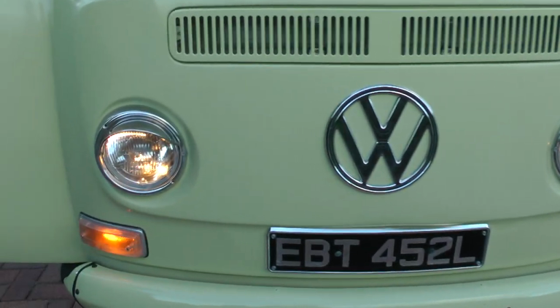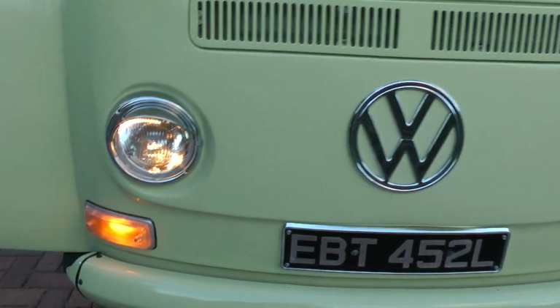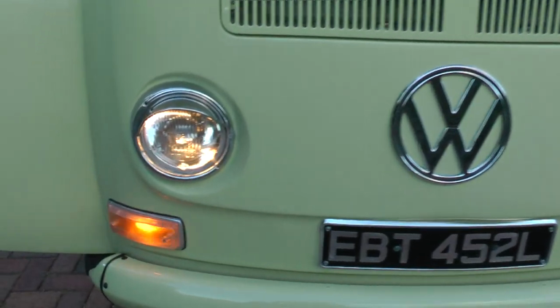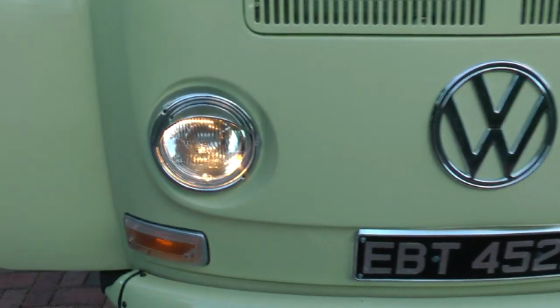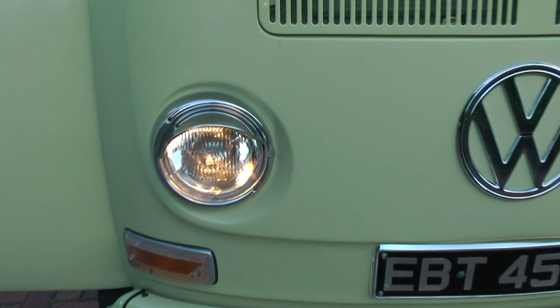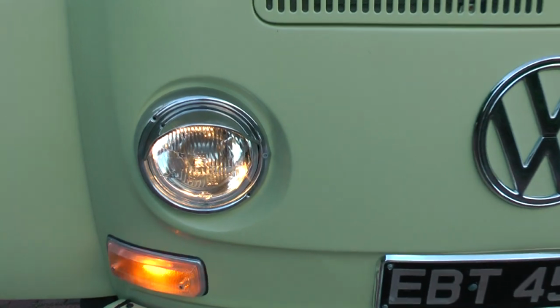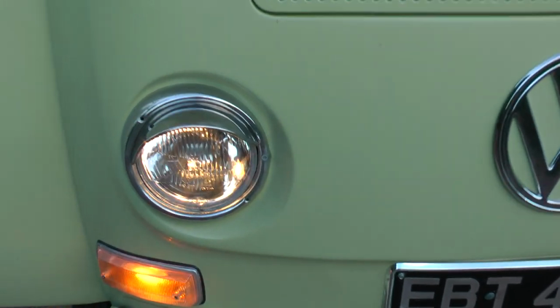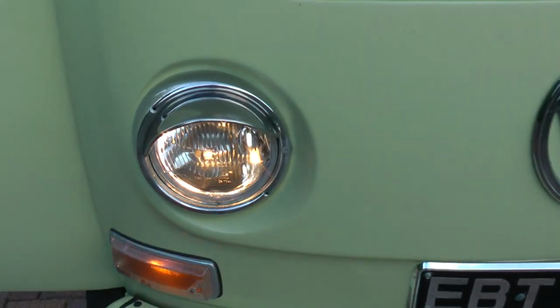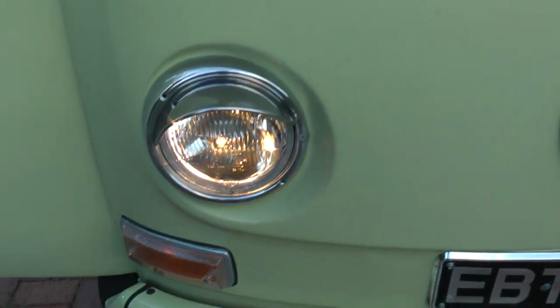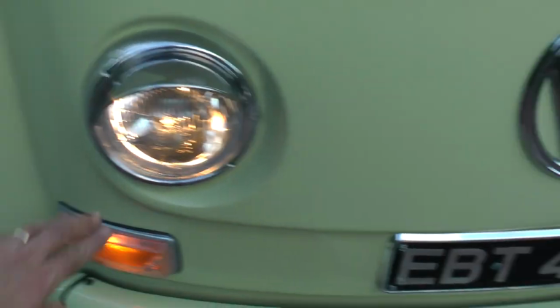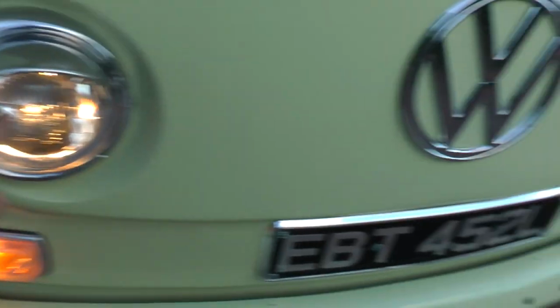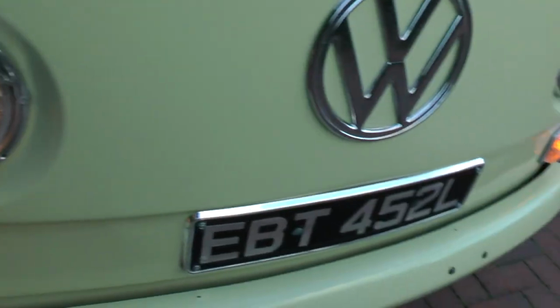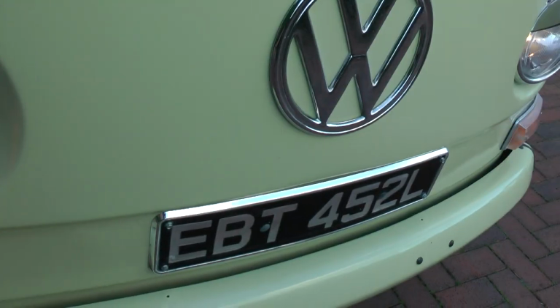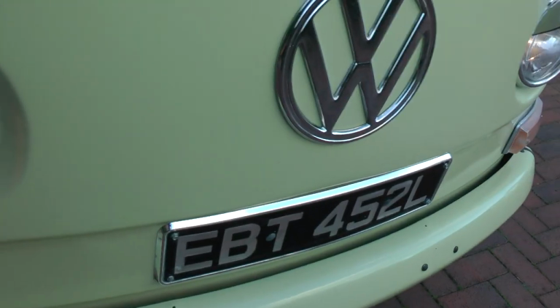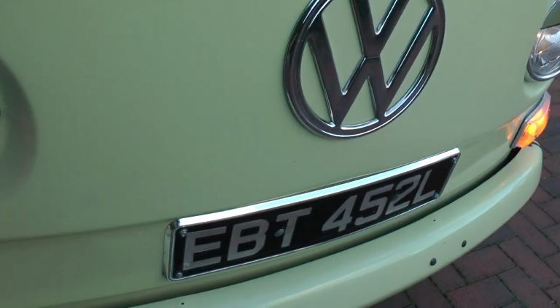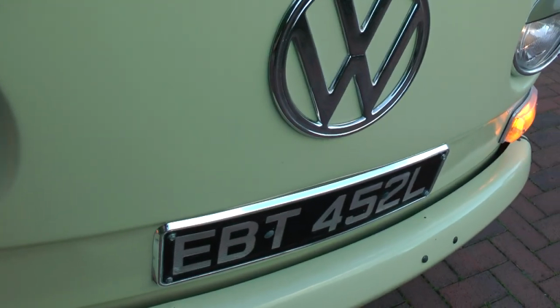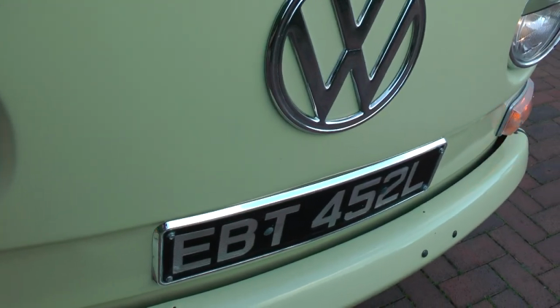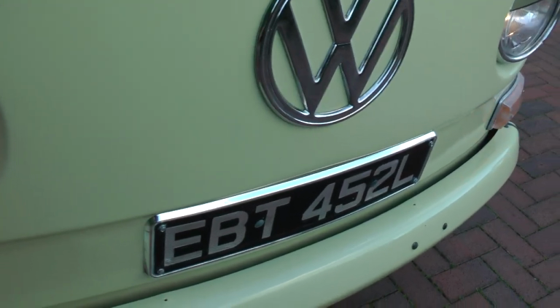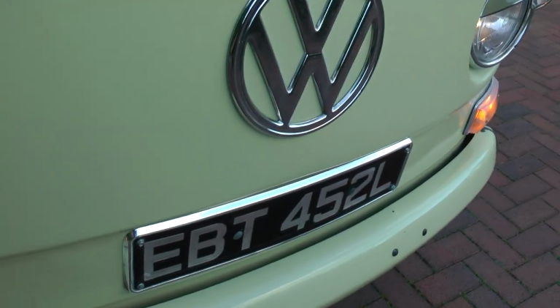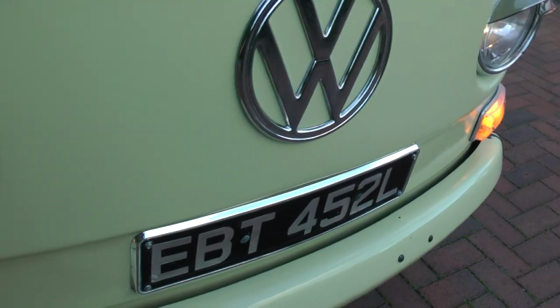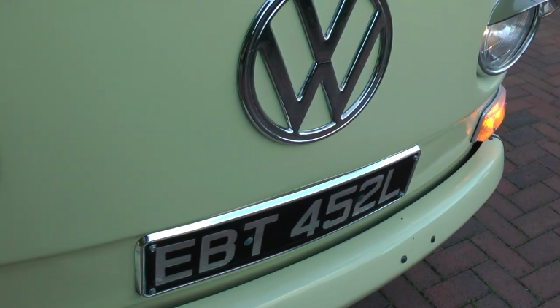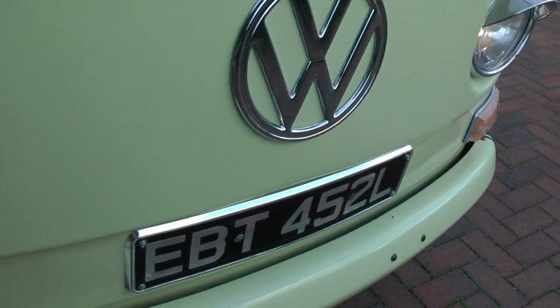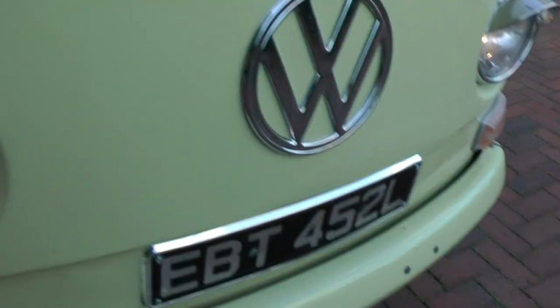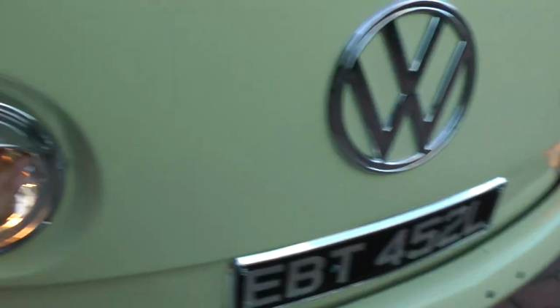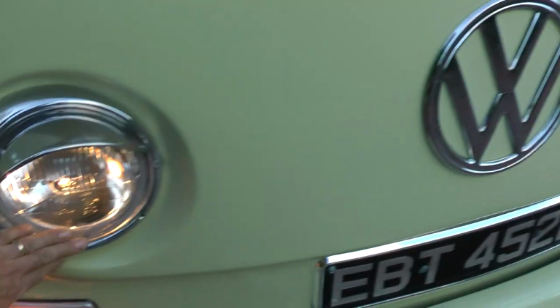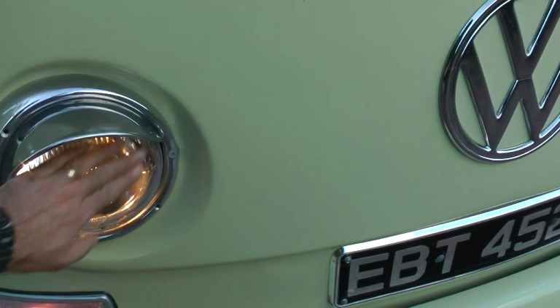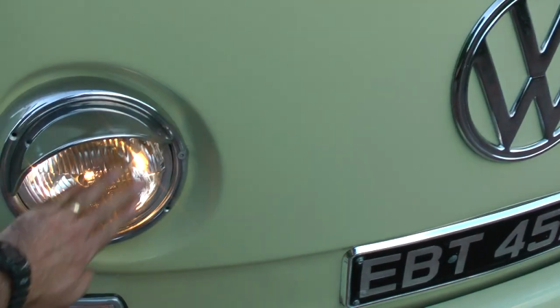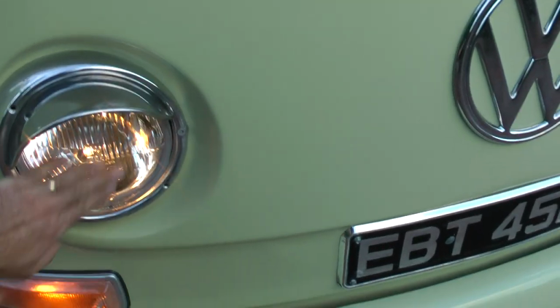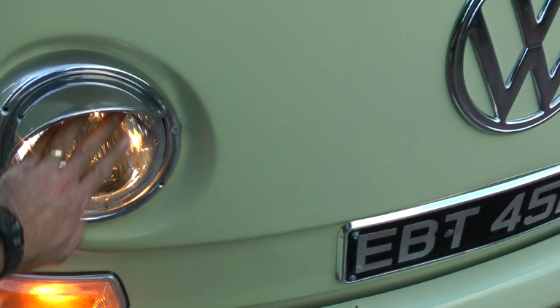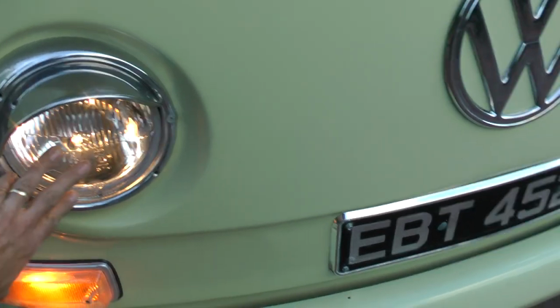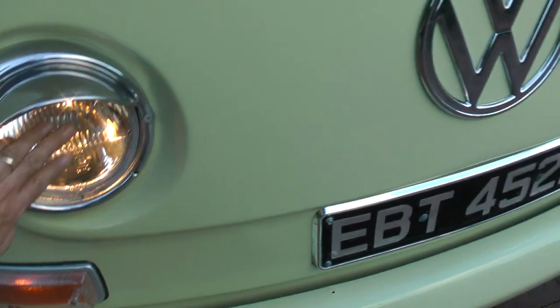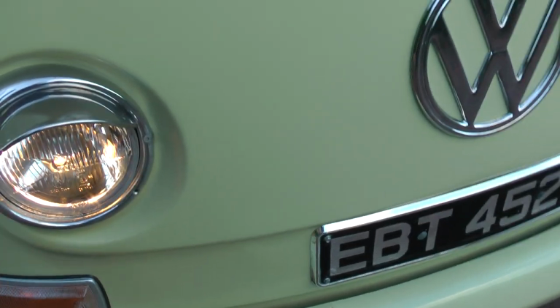It's got the later sealed beam units. We replaced them a couple of years ago.